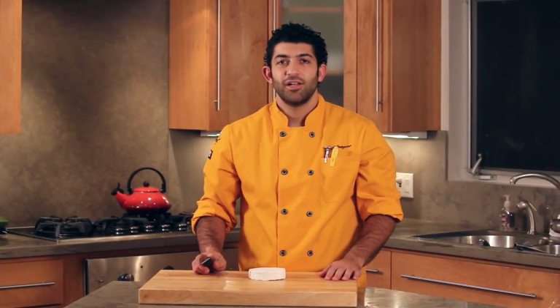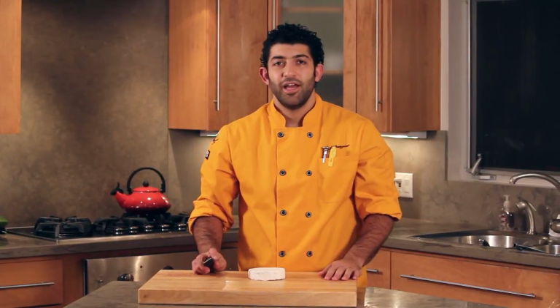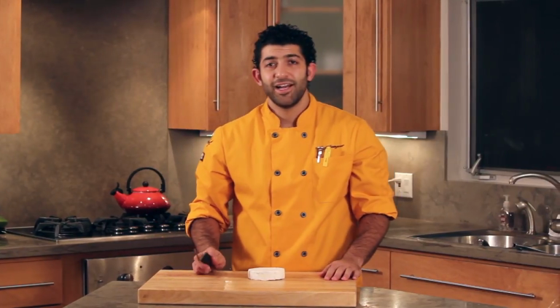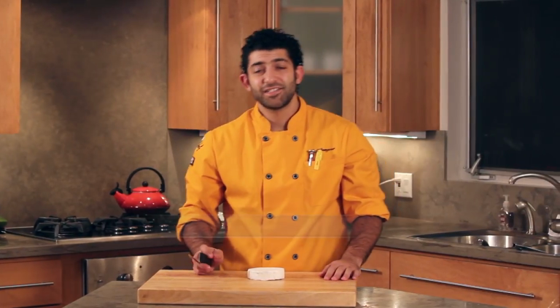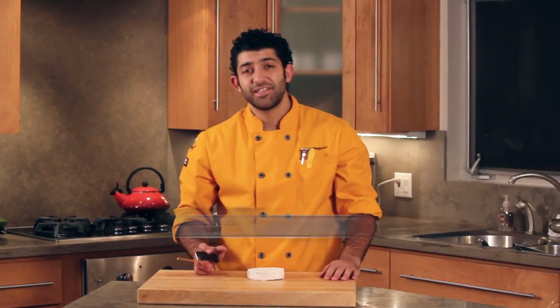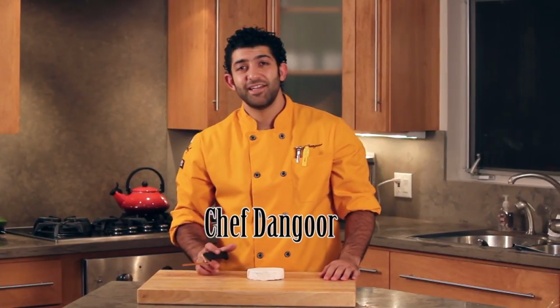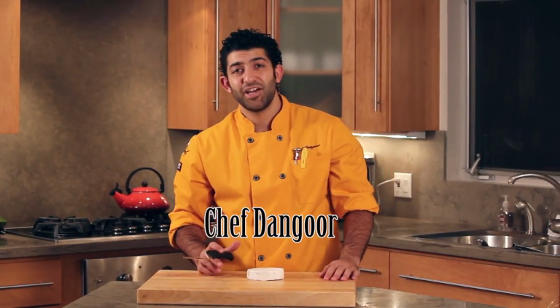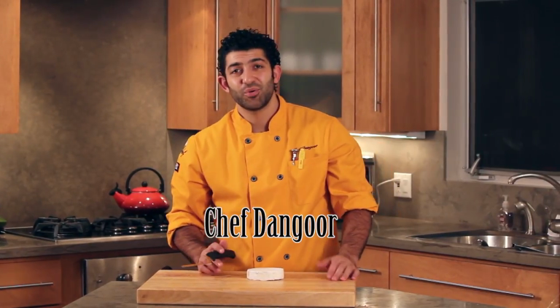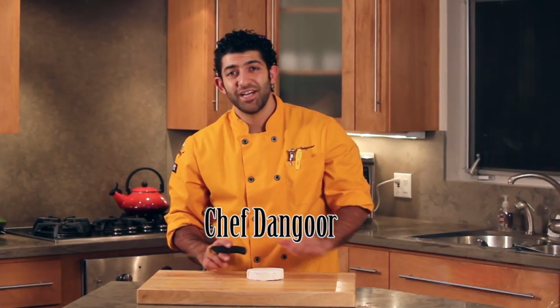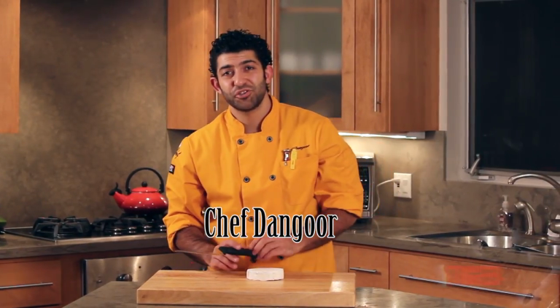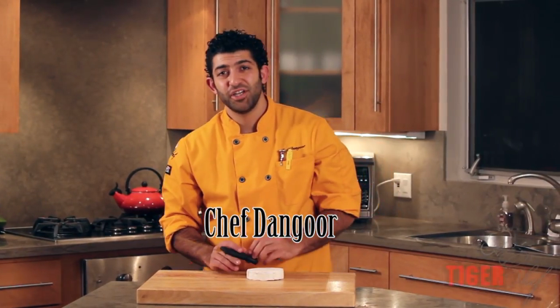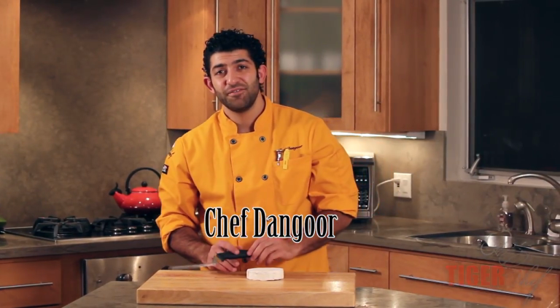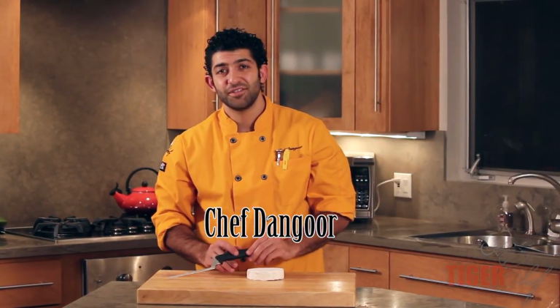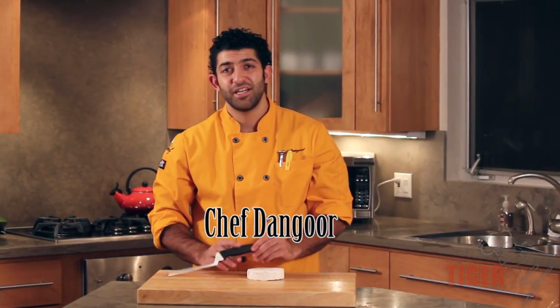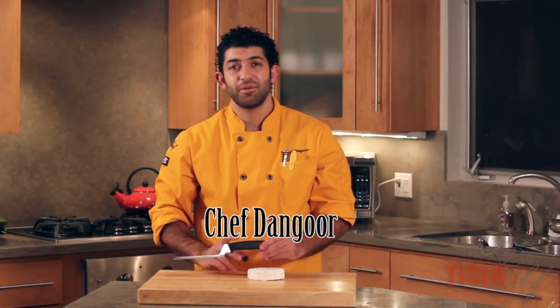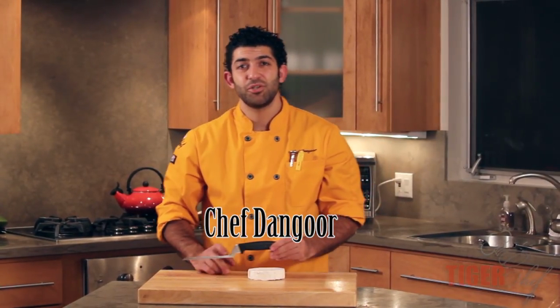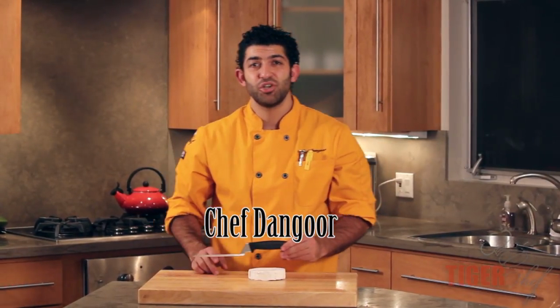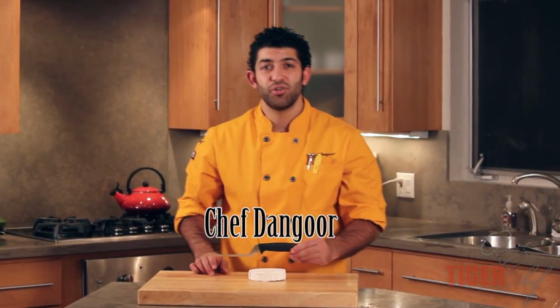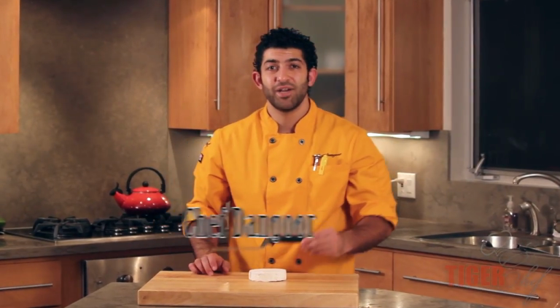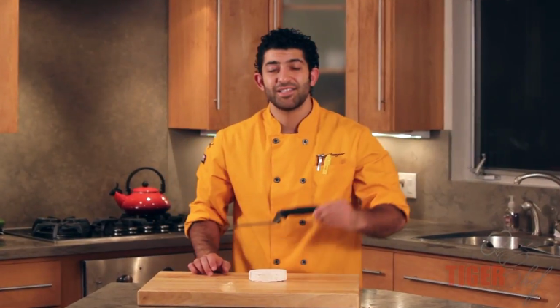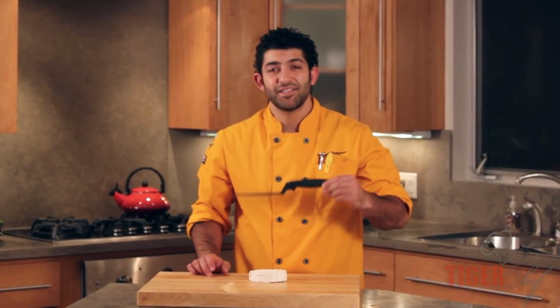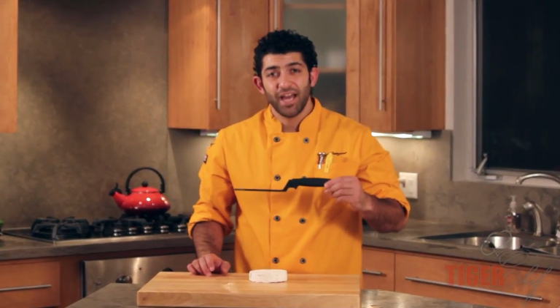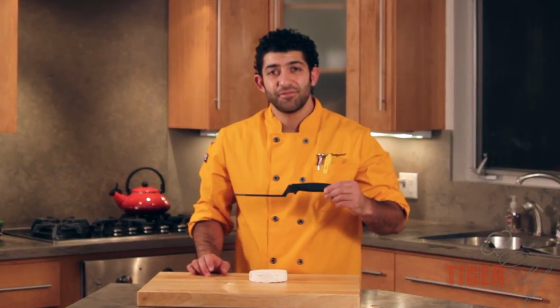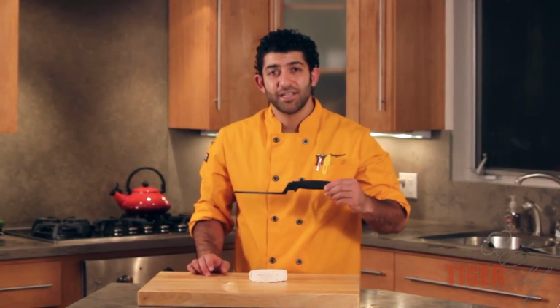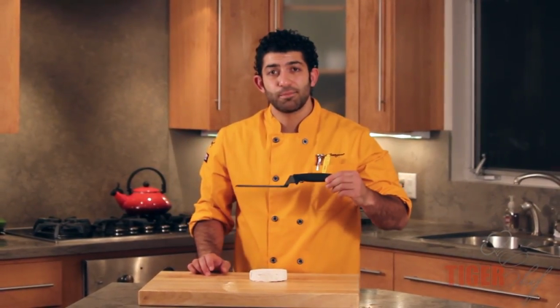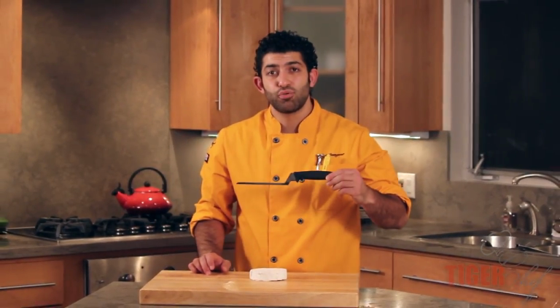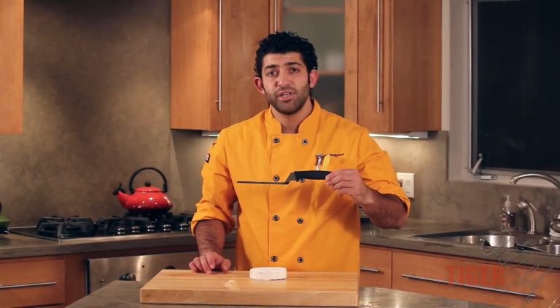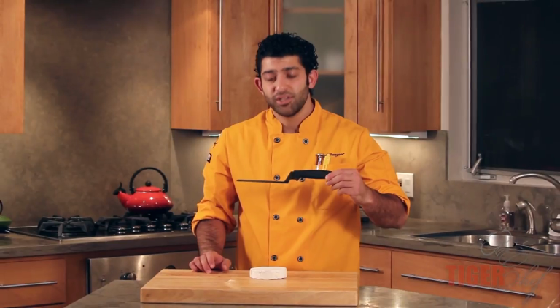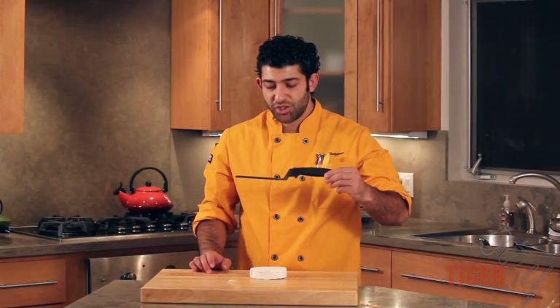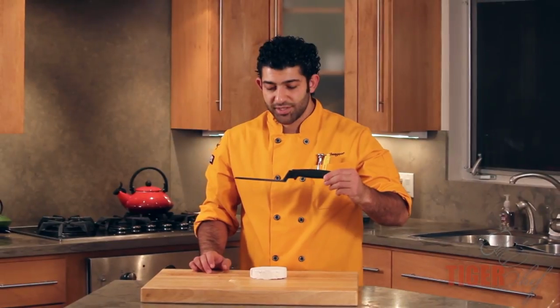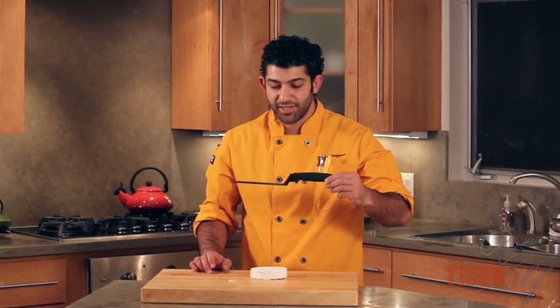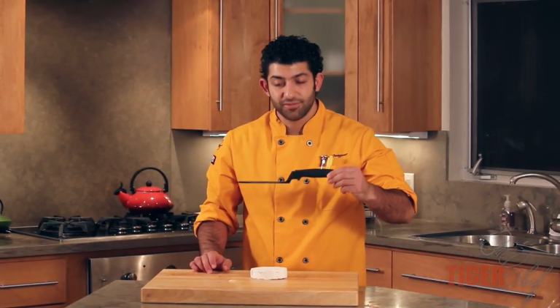Hey guys, this is Dave Dangle with Tiger Chef. Today I'm going to be showing you guys FDIC's Brie Cheese Knife.